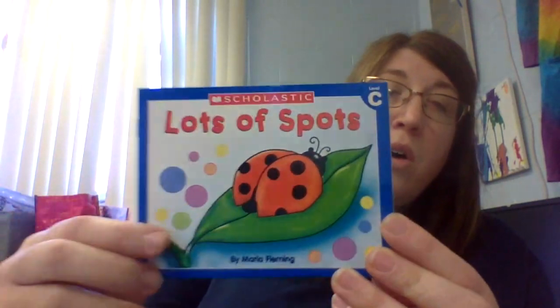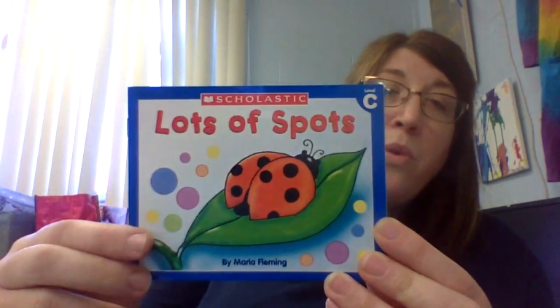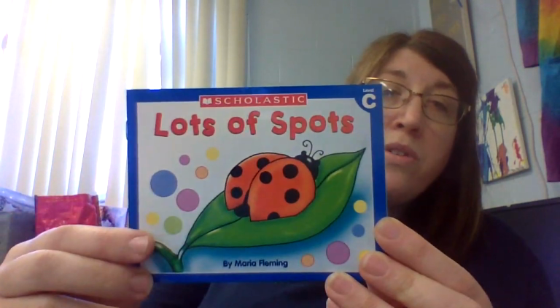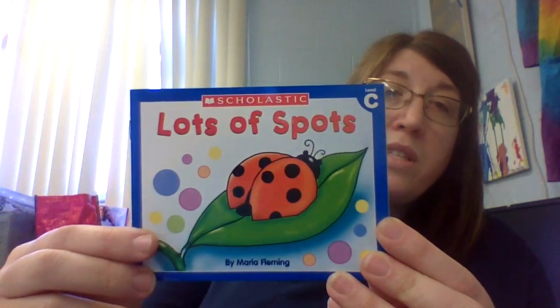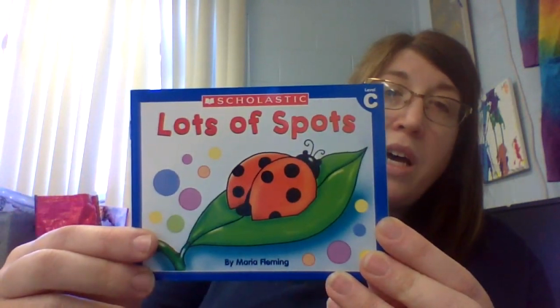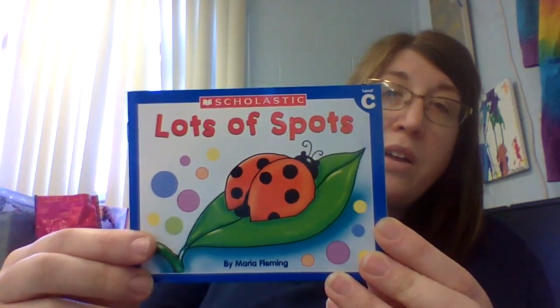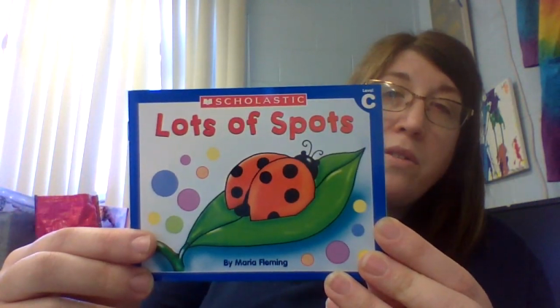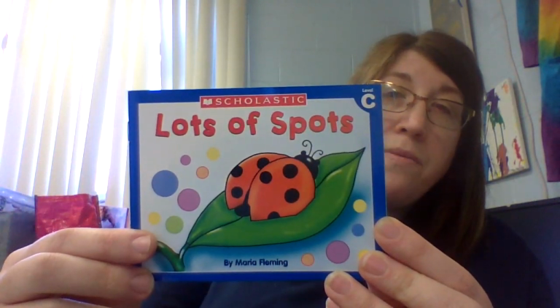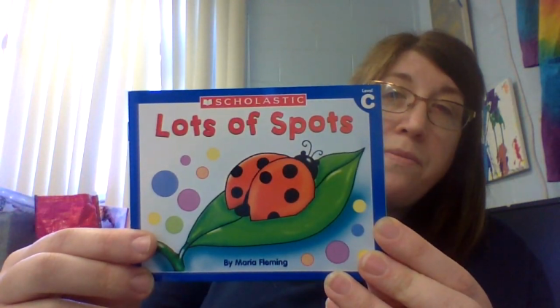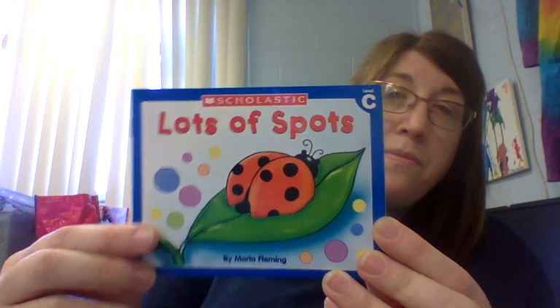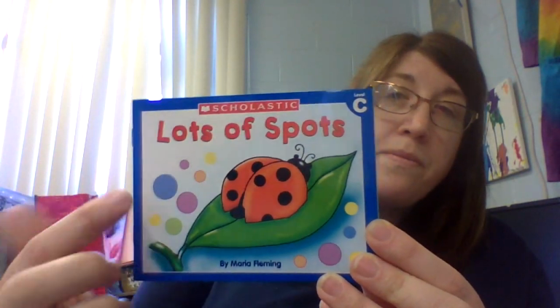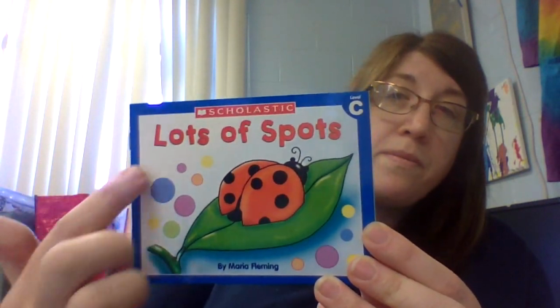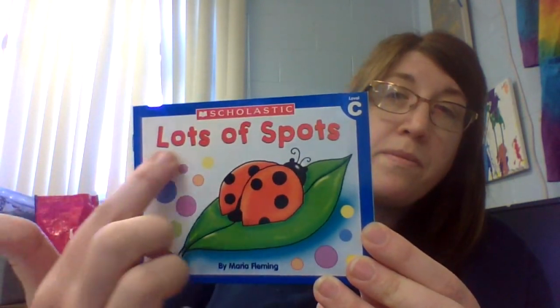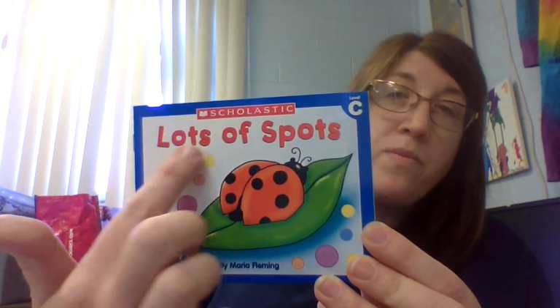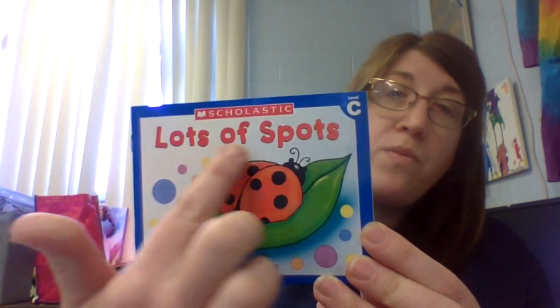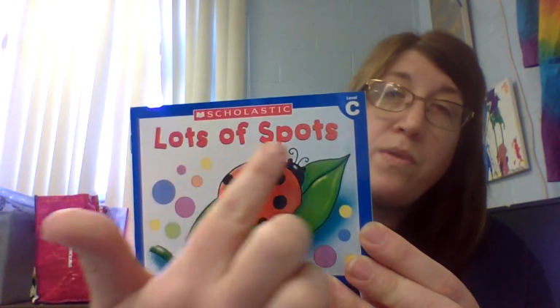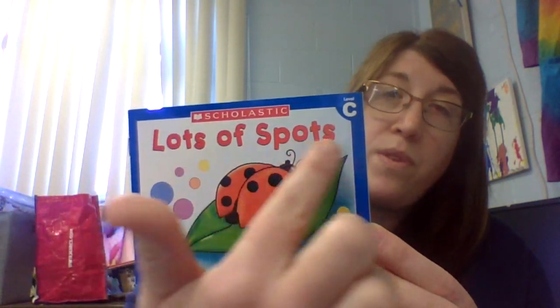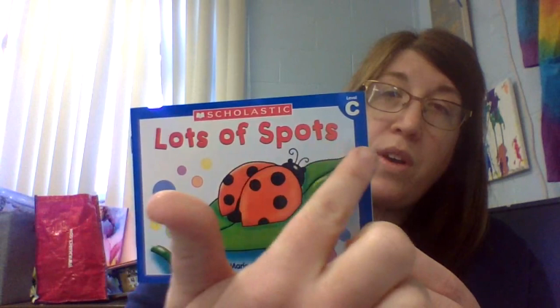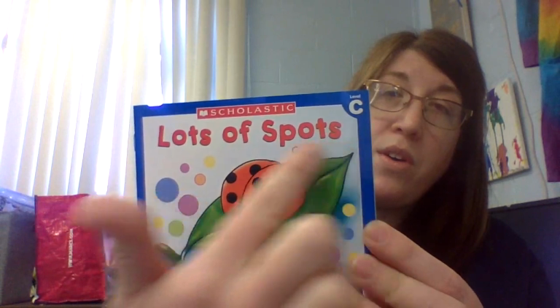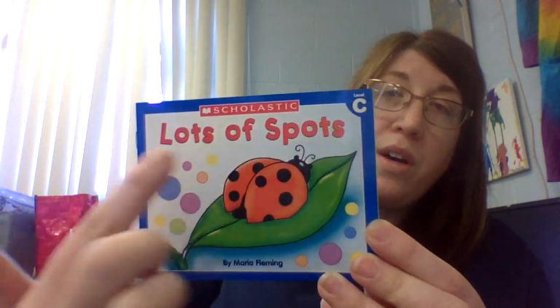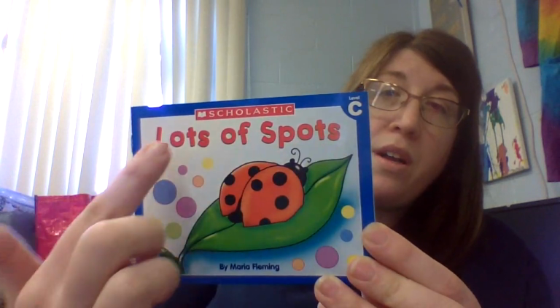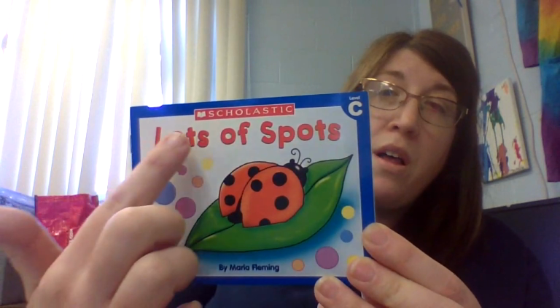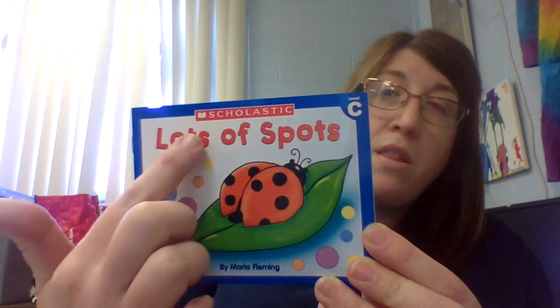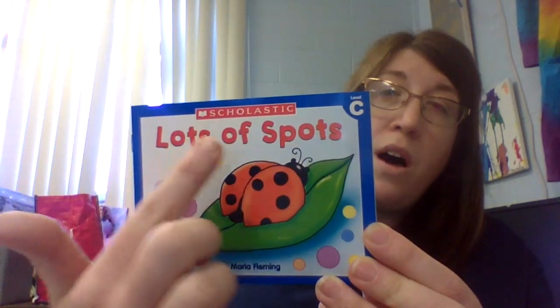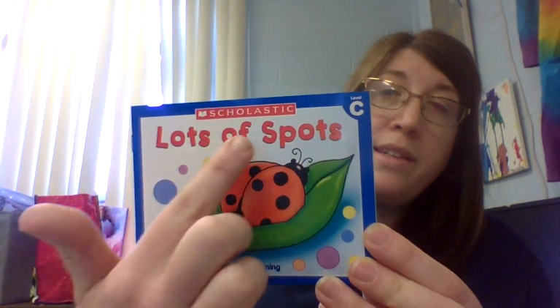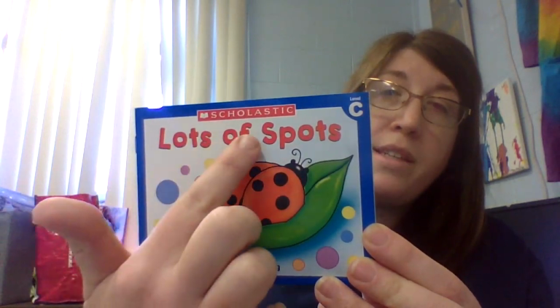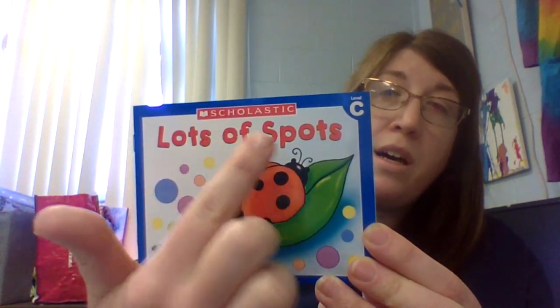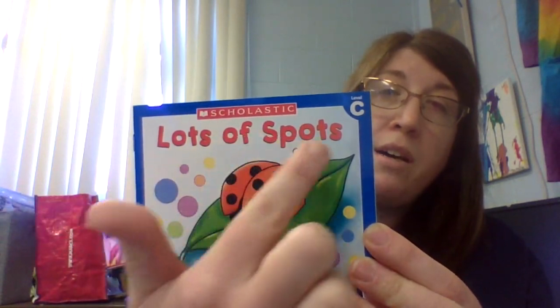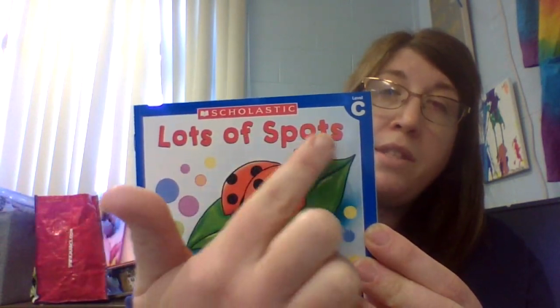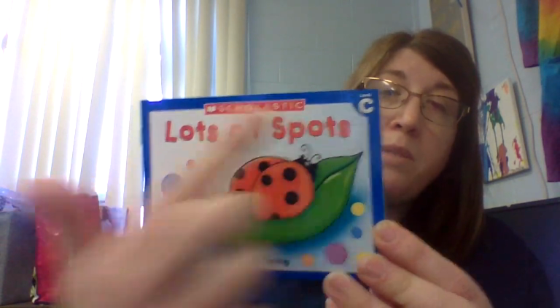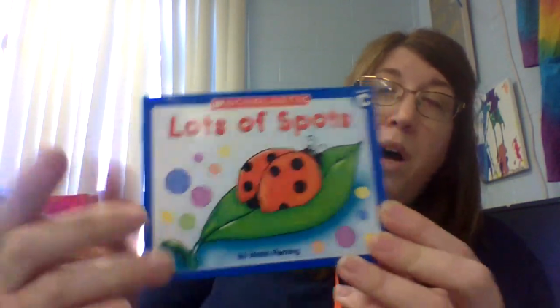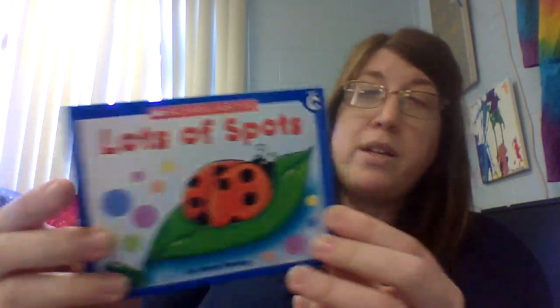Where is the title? Very good. Lots of Spots.